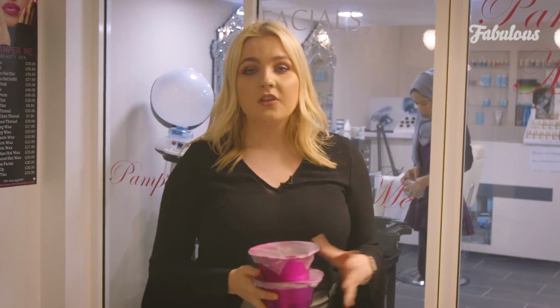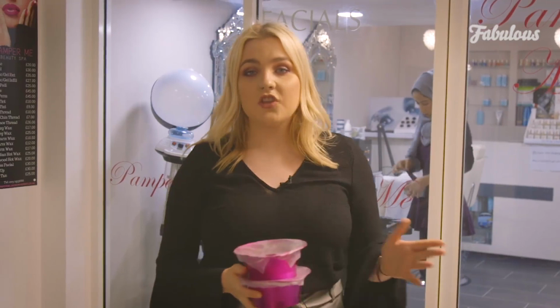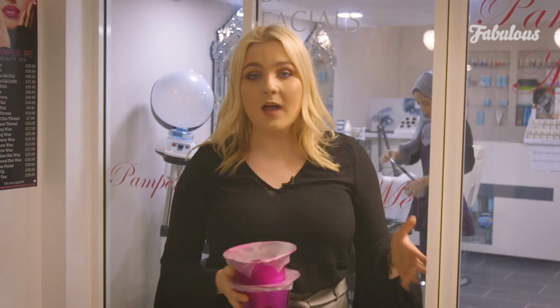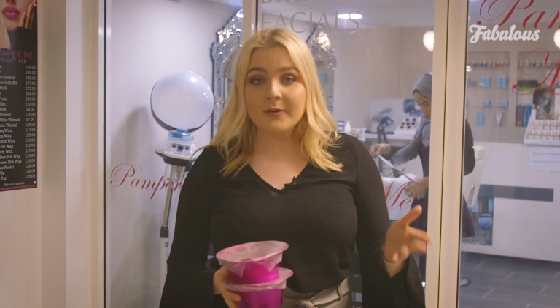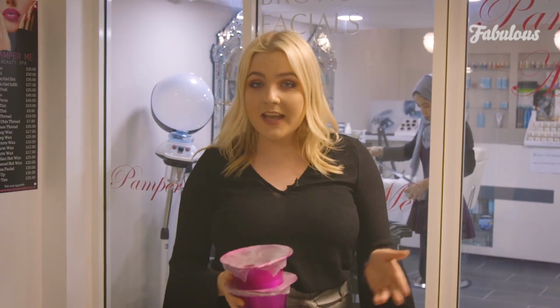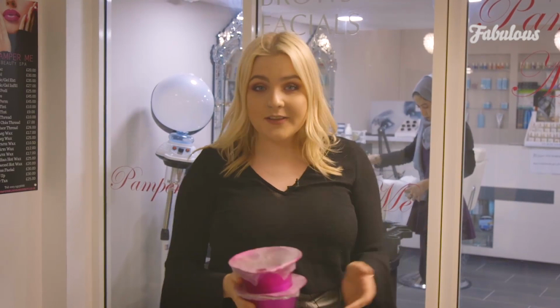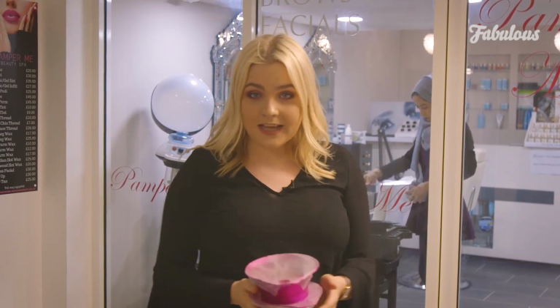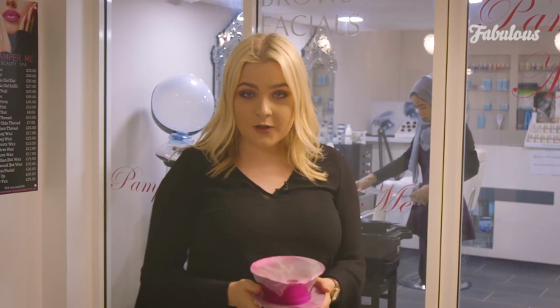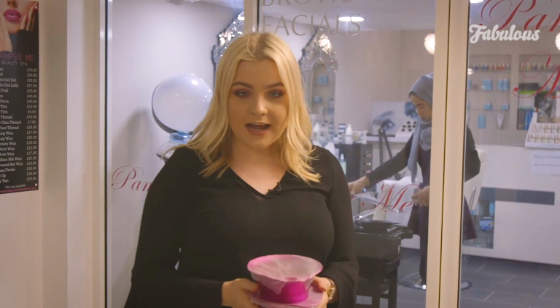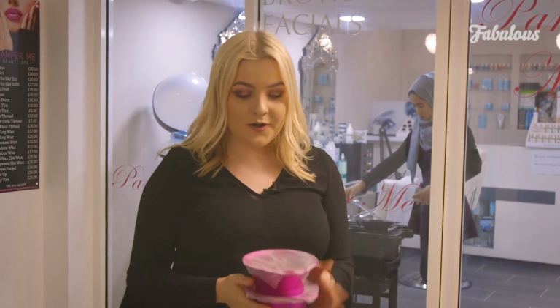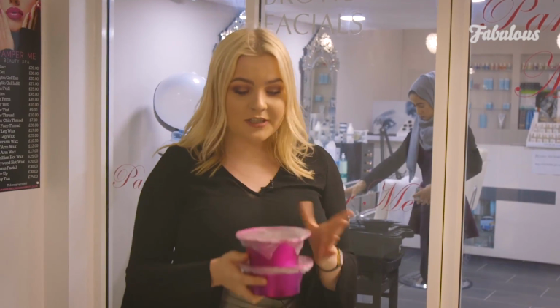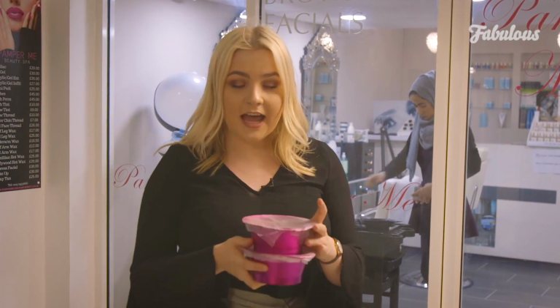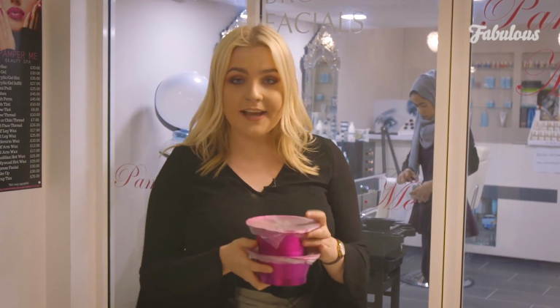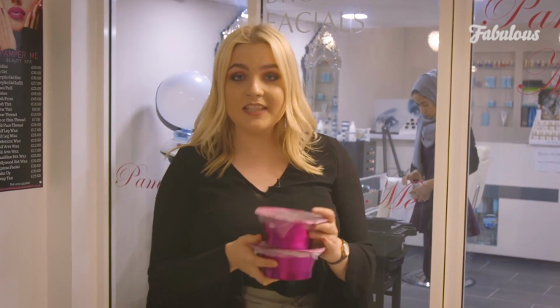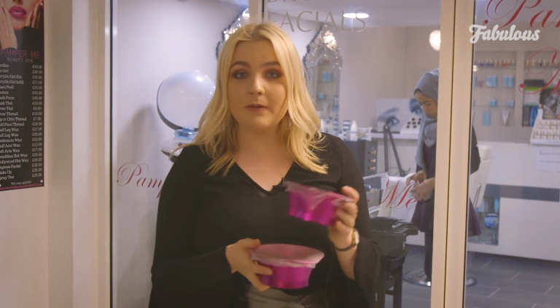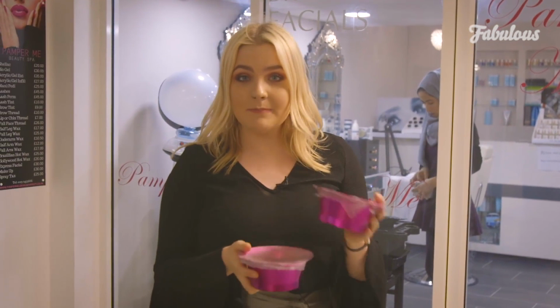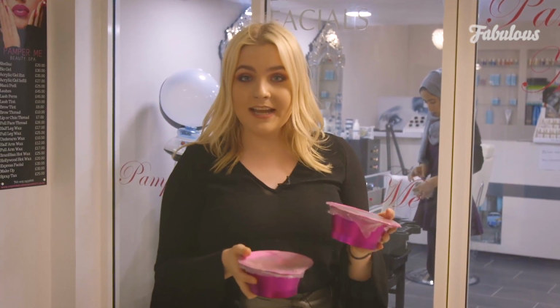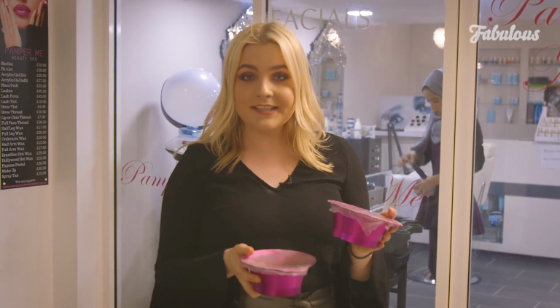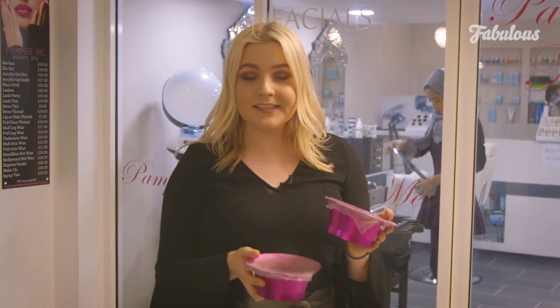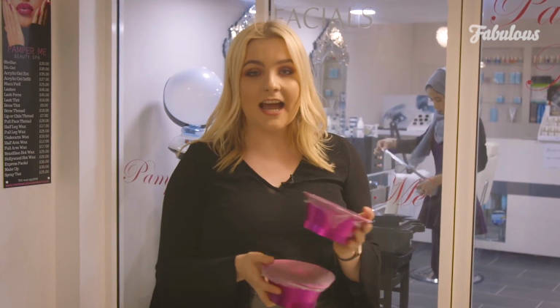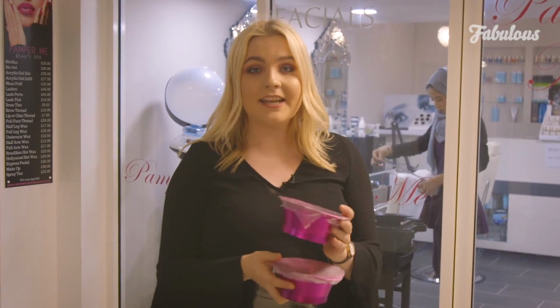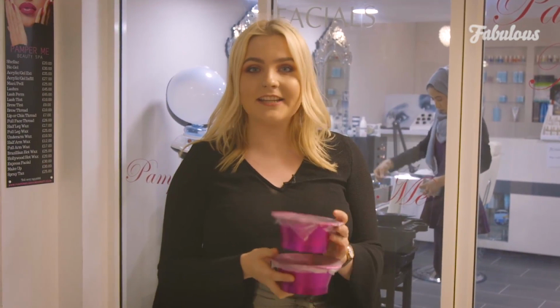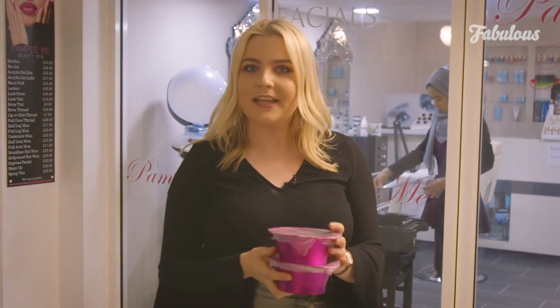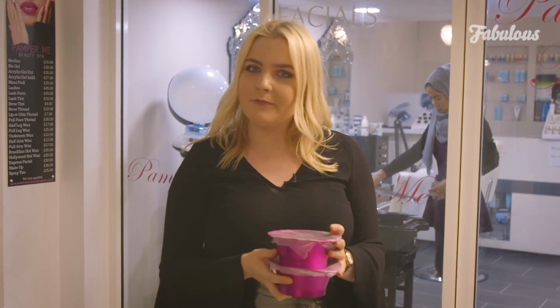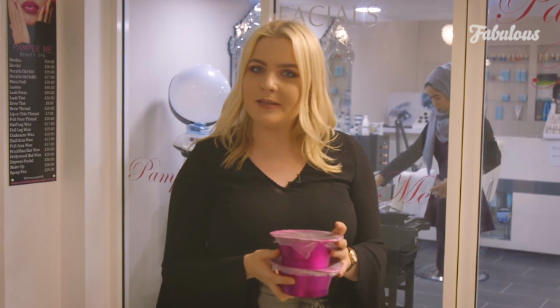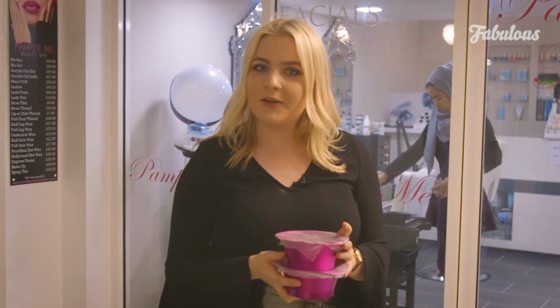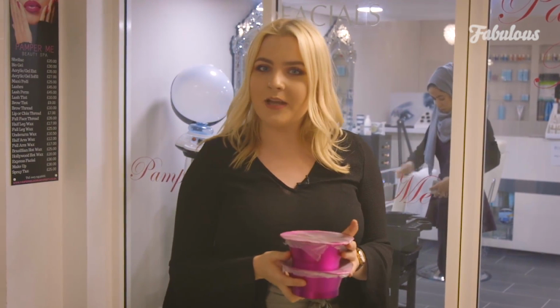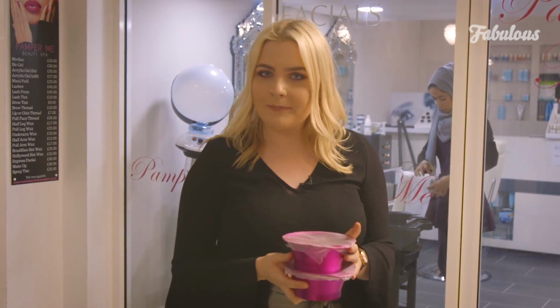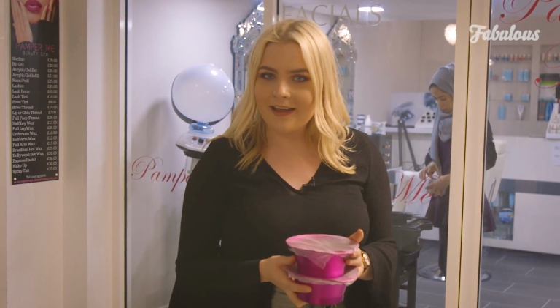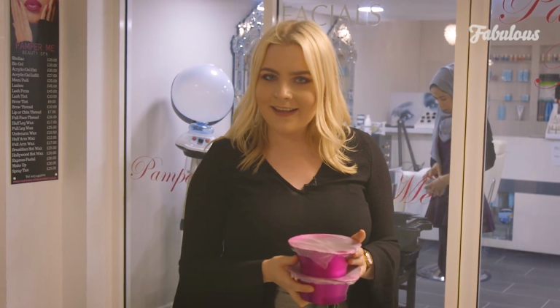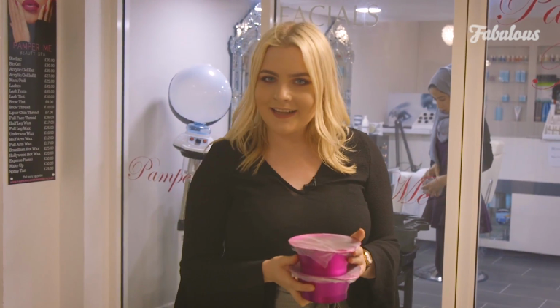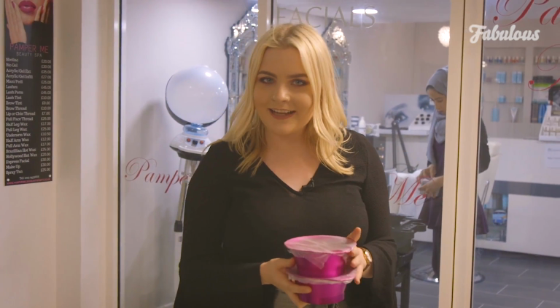So we're outside the salon now, the dyes have been mixed, and it's time for me to go and get my hair dyed.